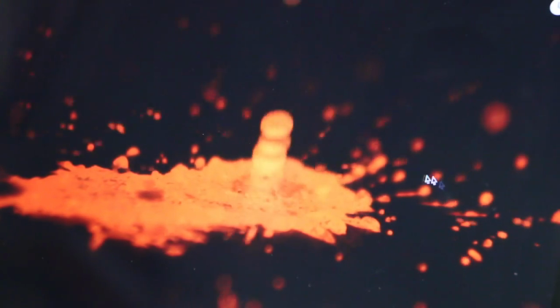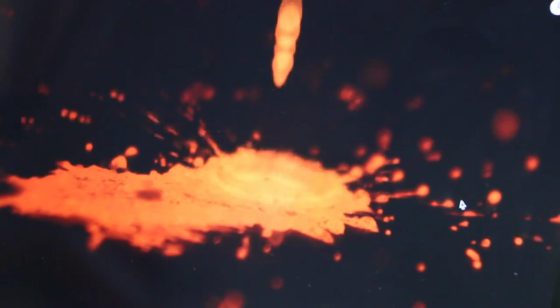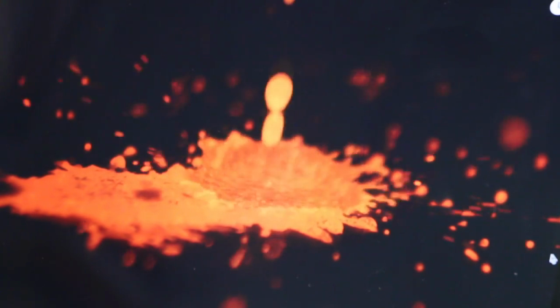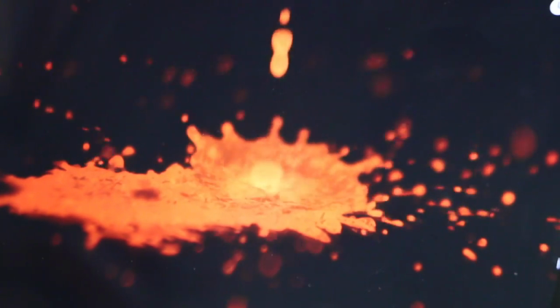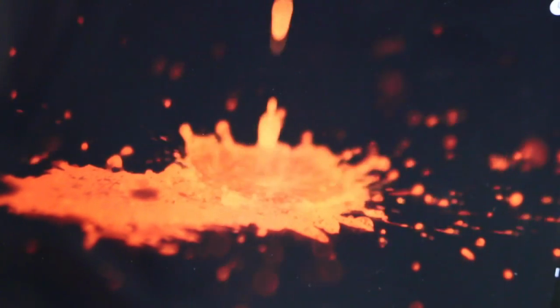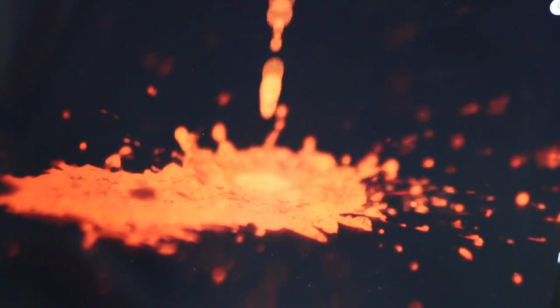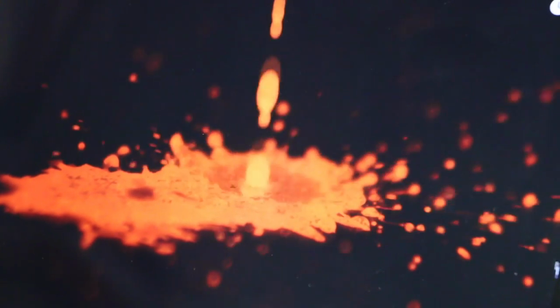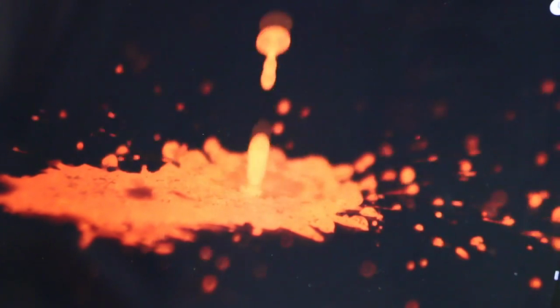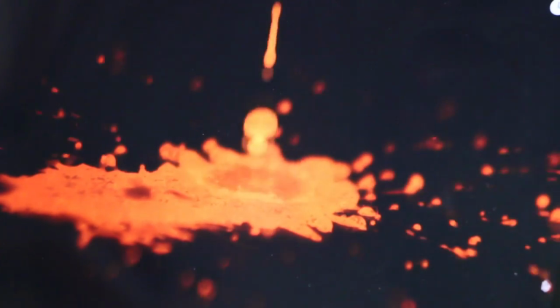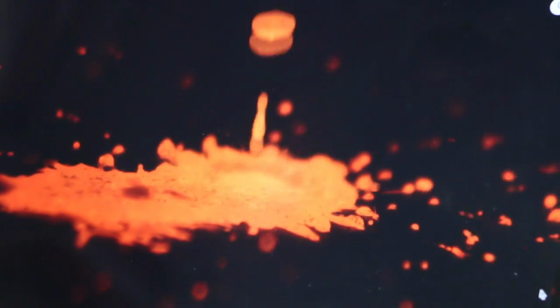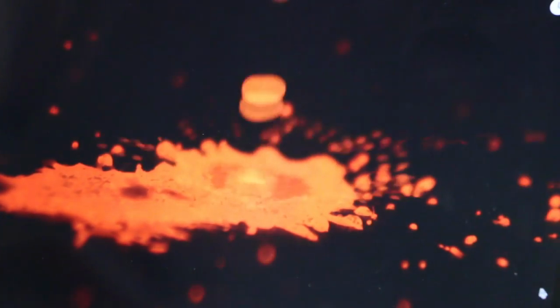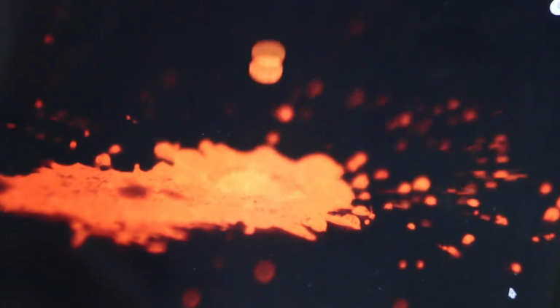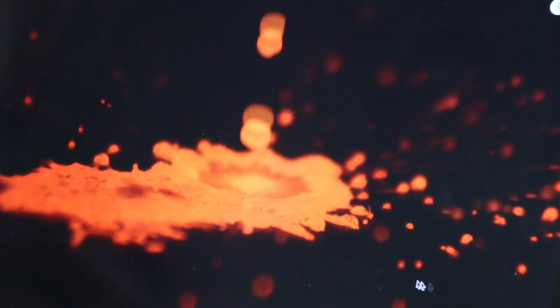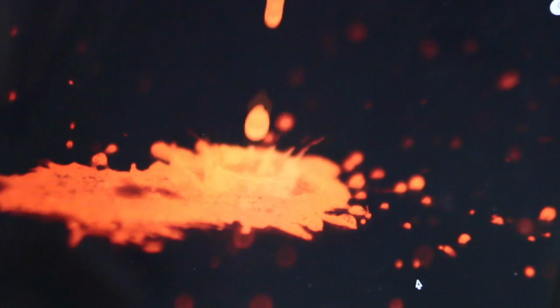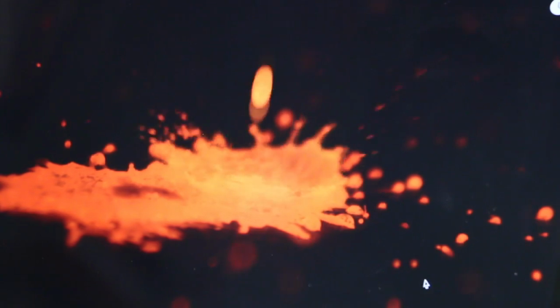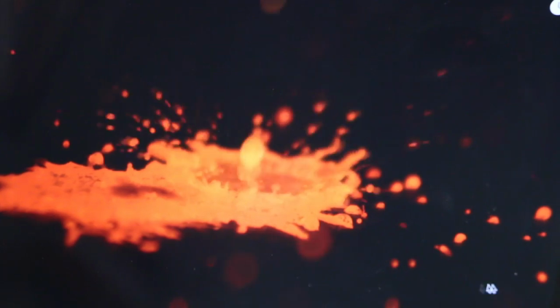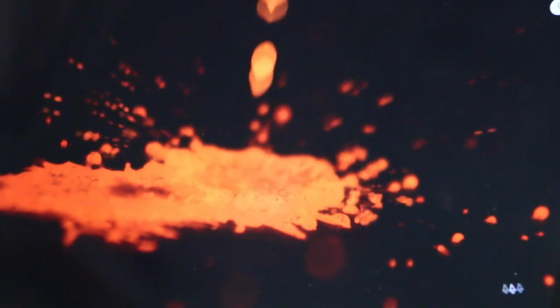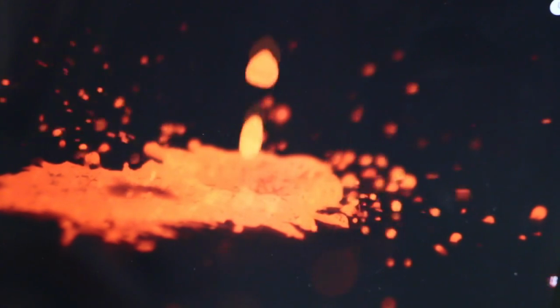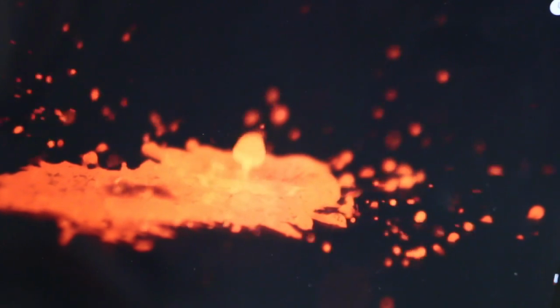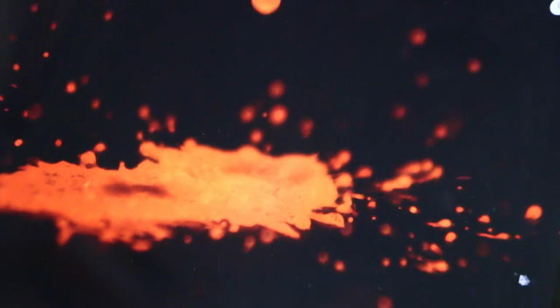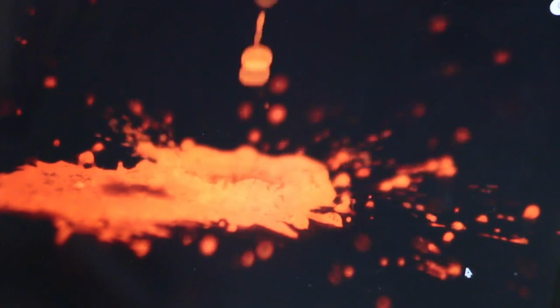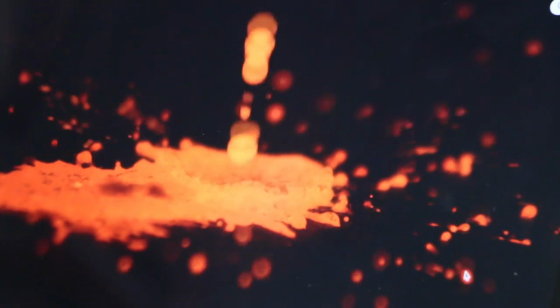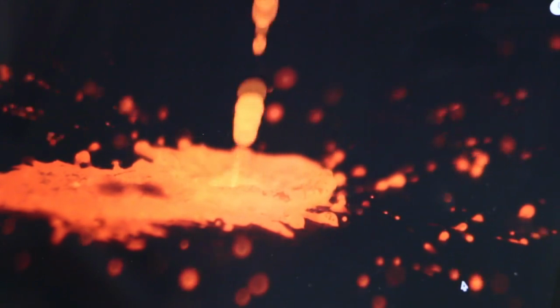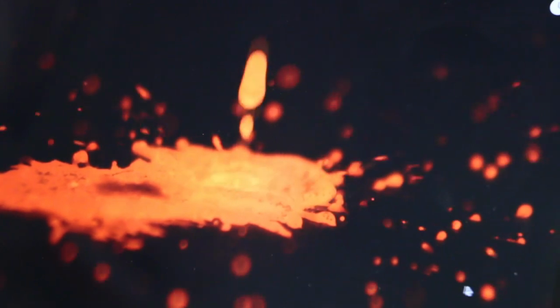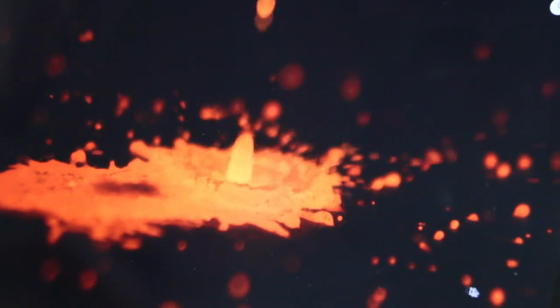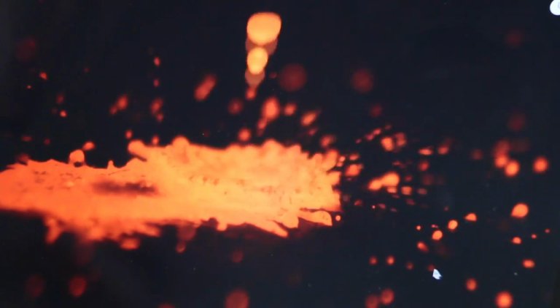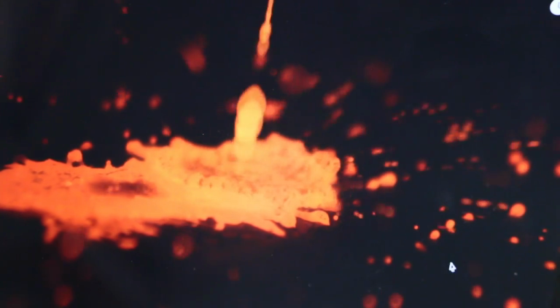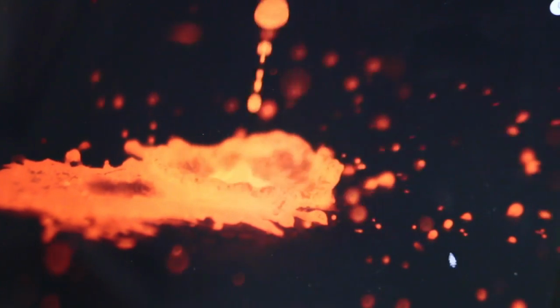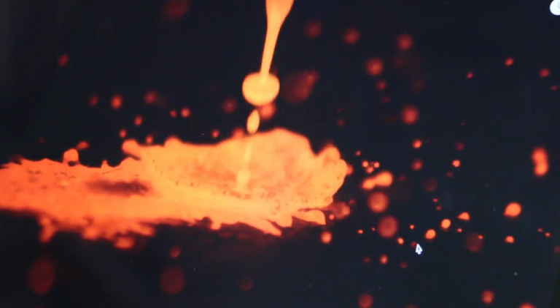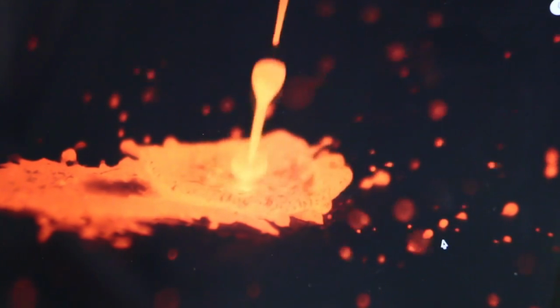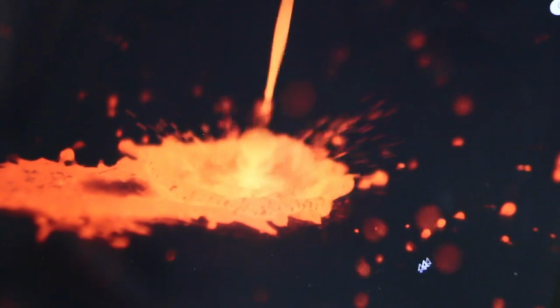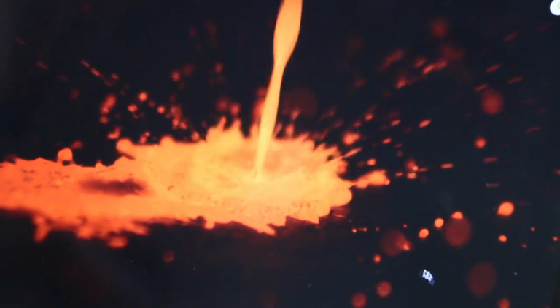They're still red hot. This is just fractions of a second in time that we're looking at, but it takes some time for them to cool.